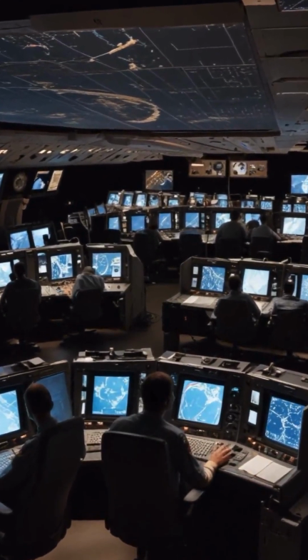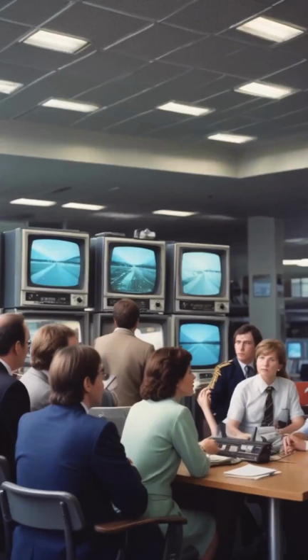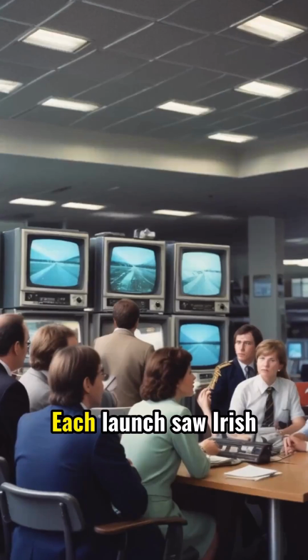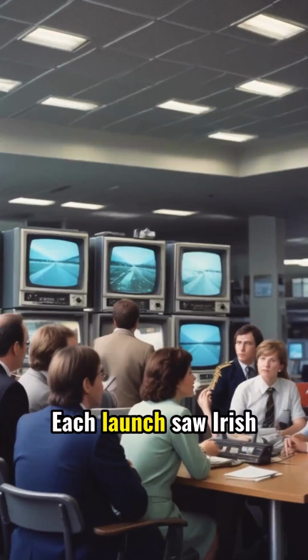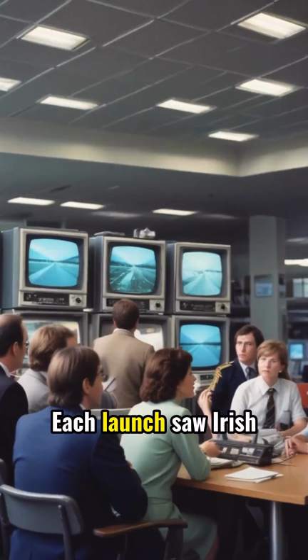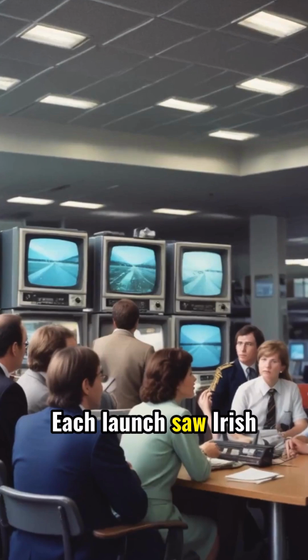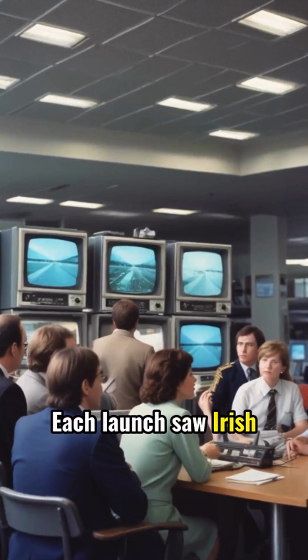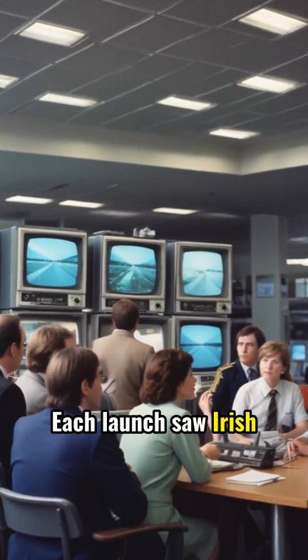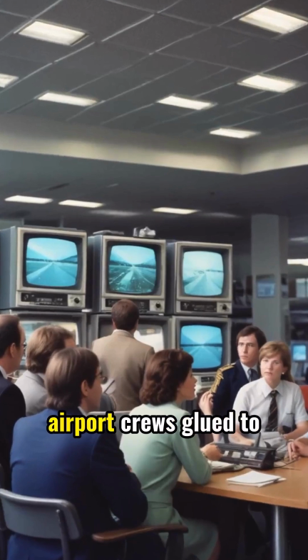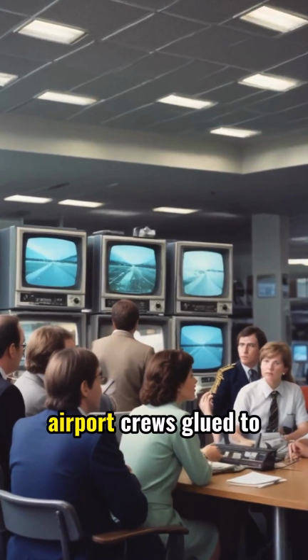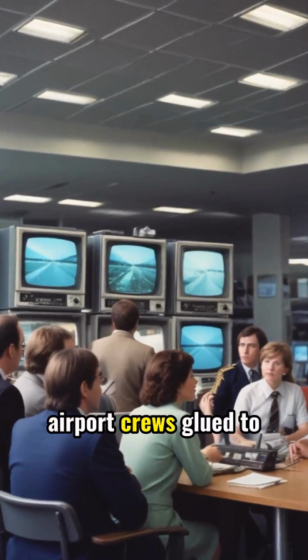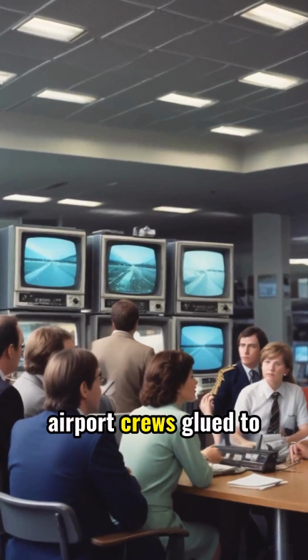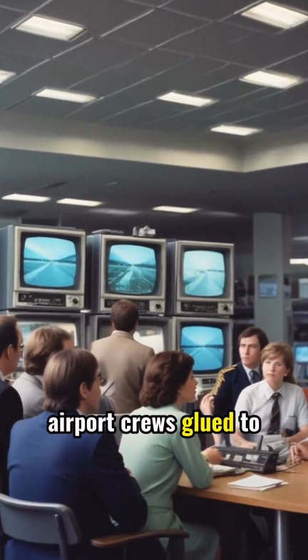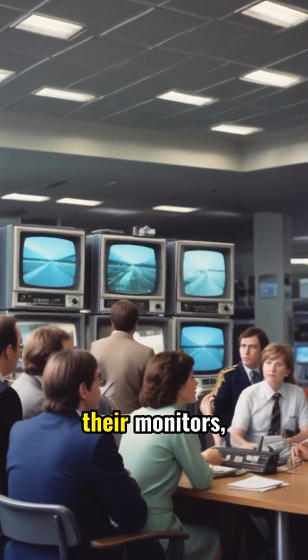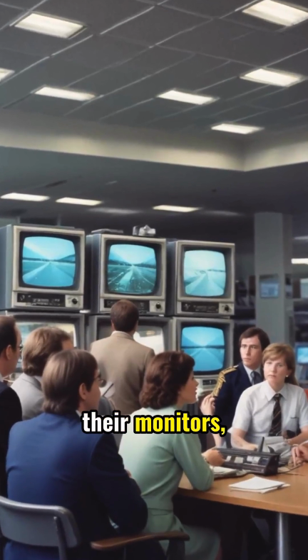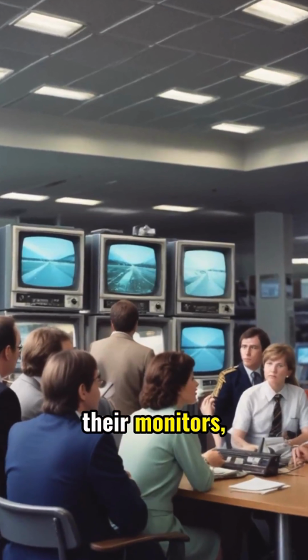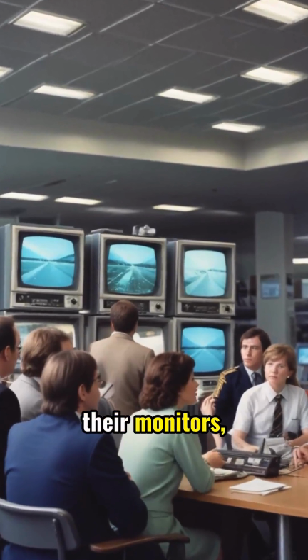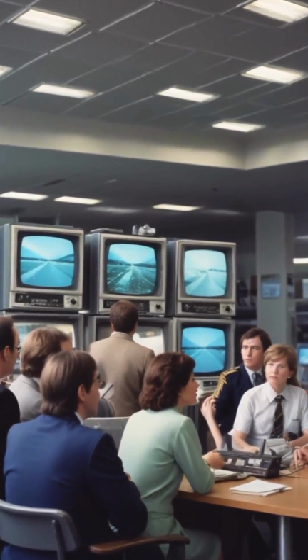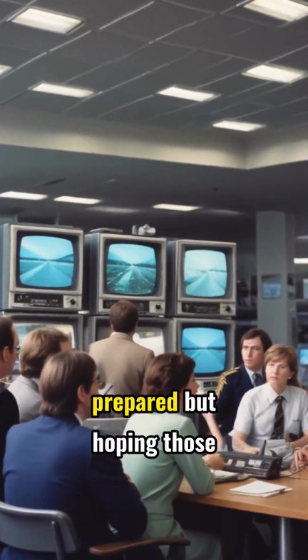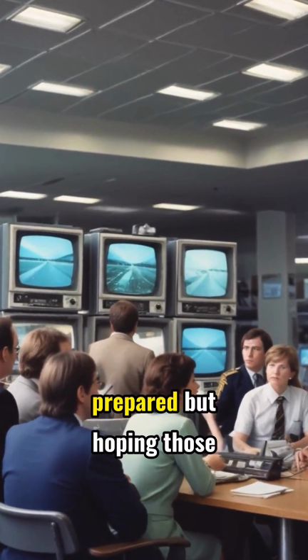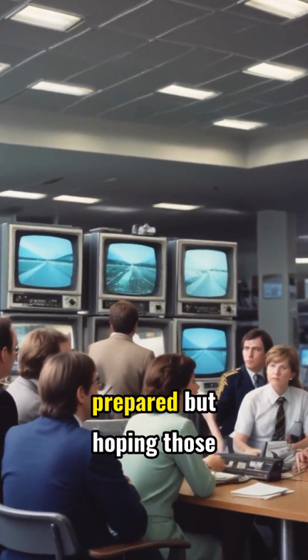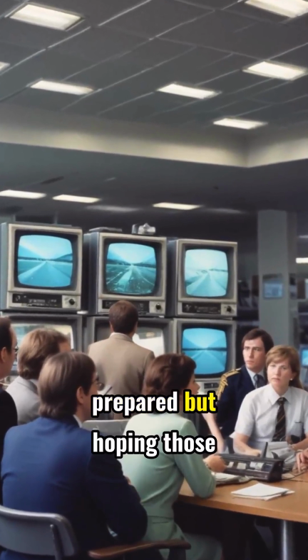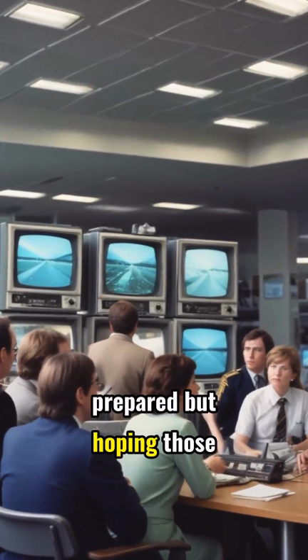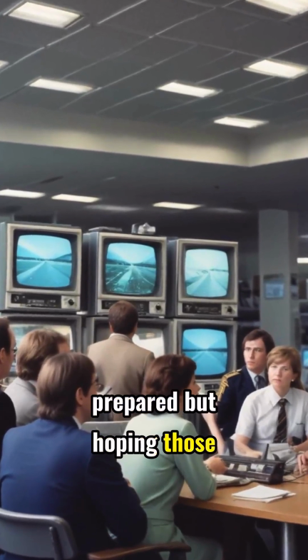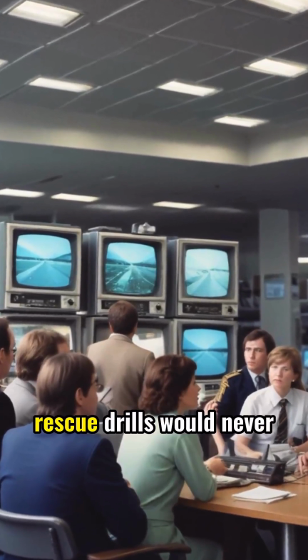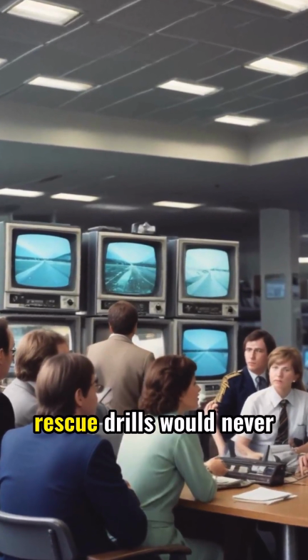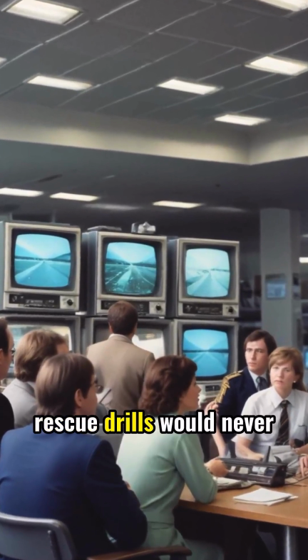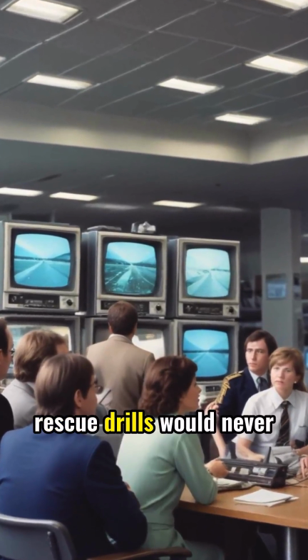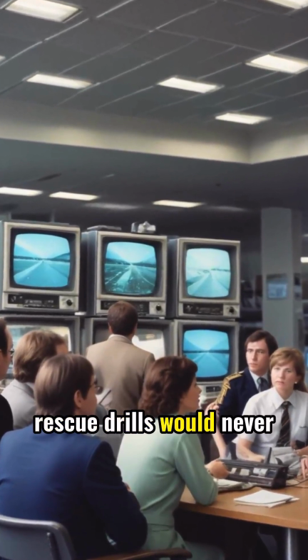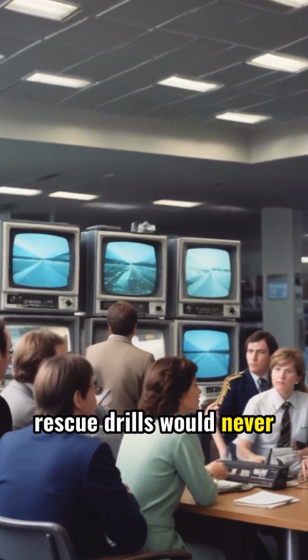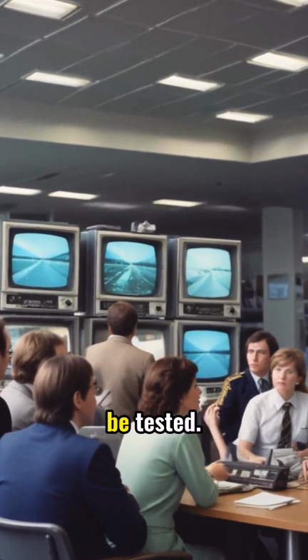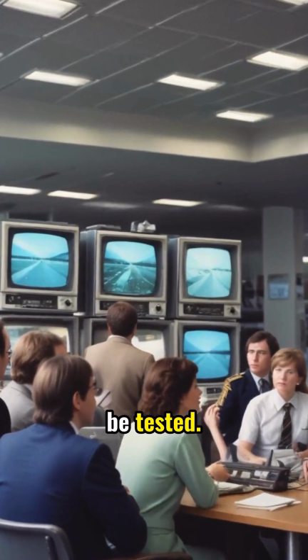Each launch saw Irish airport crews glued to their monitors, prepared, but hoping those rescue drills would never be tested.